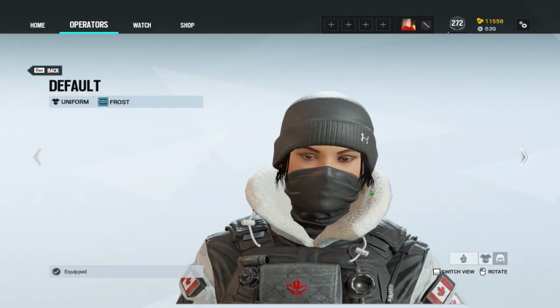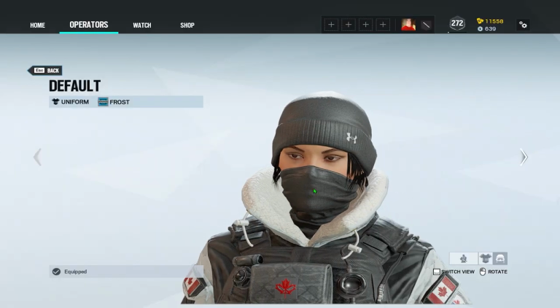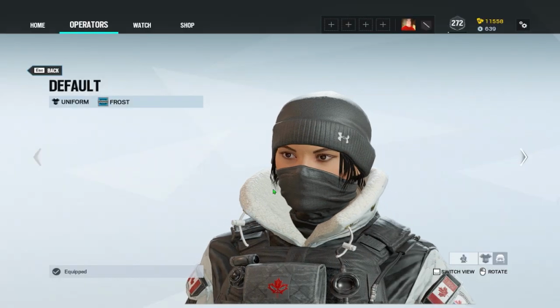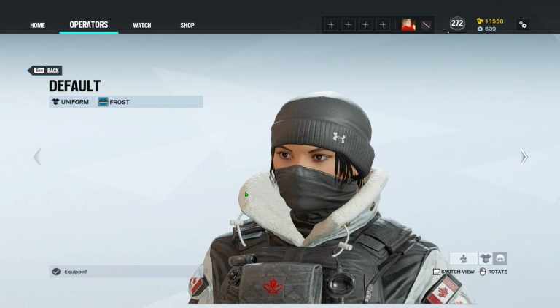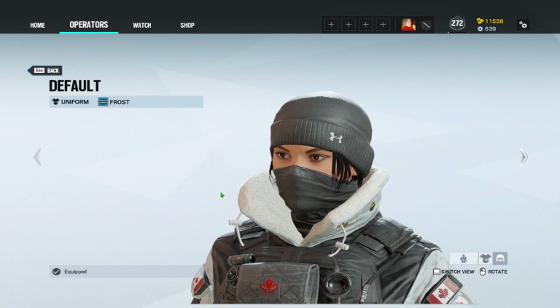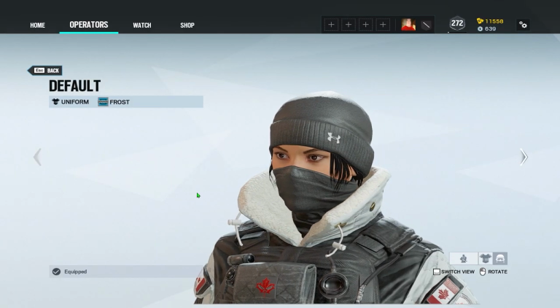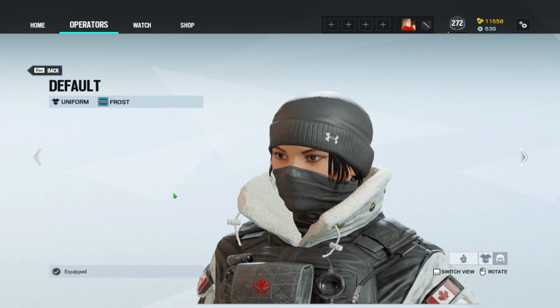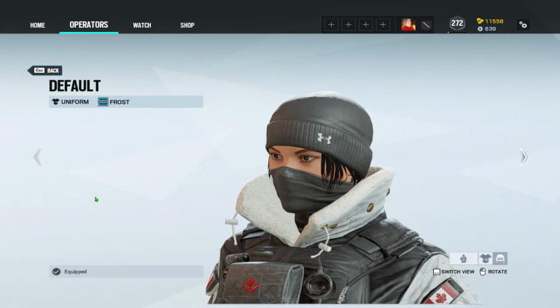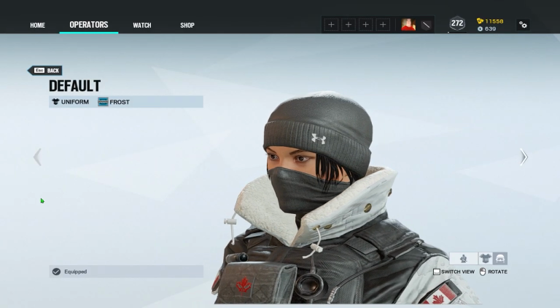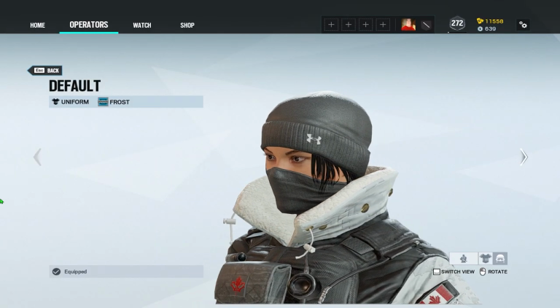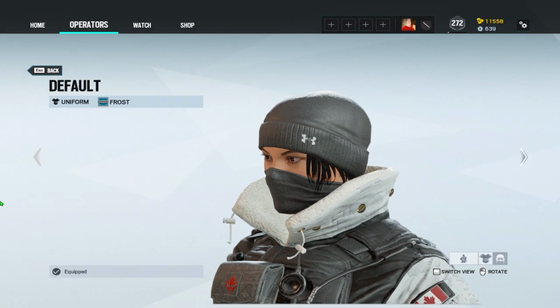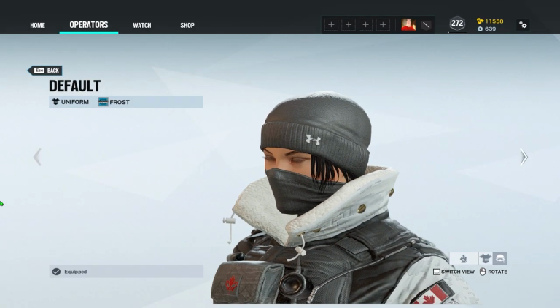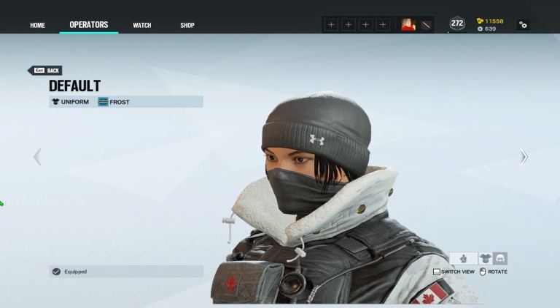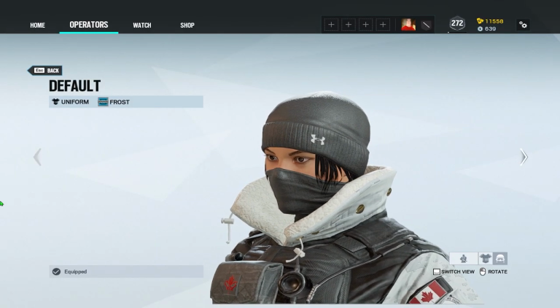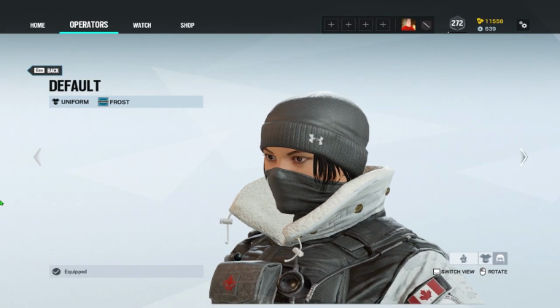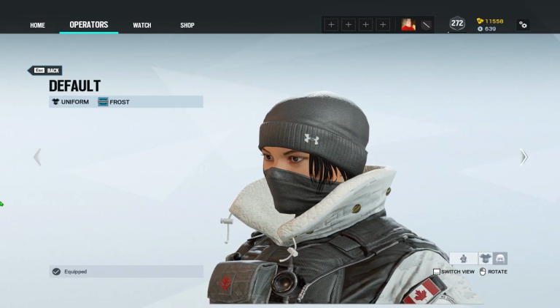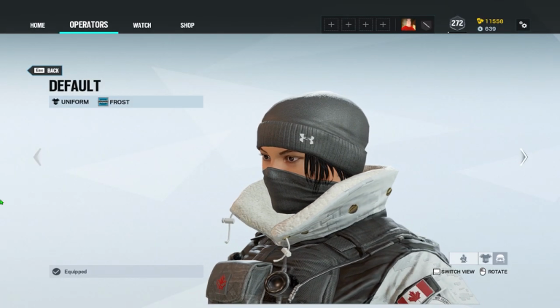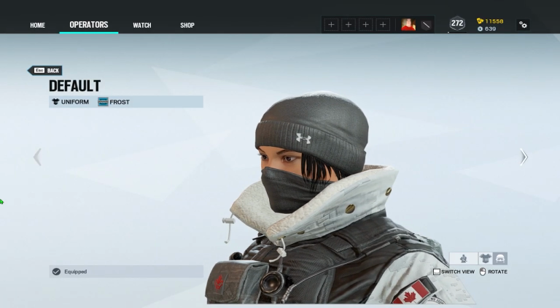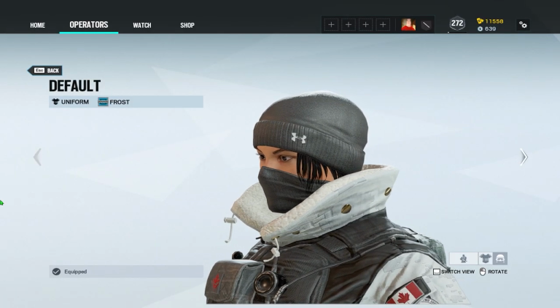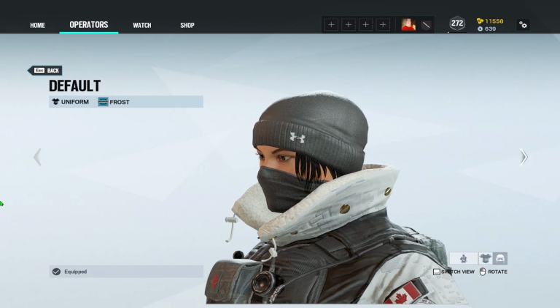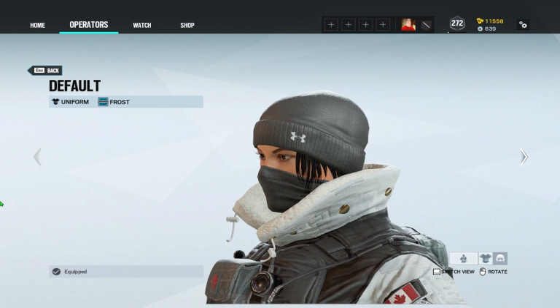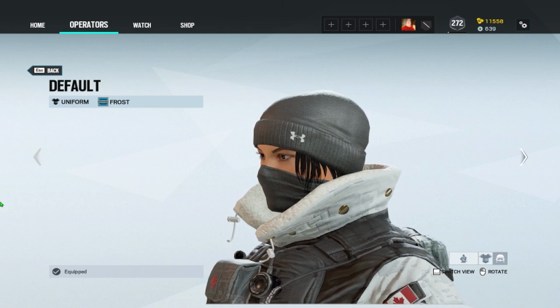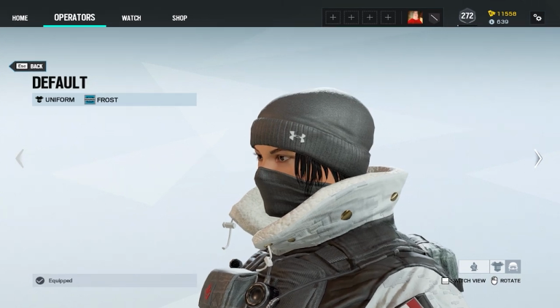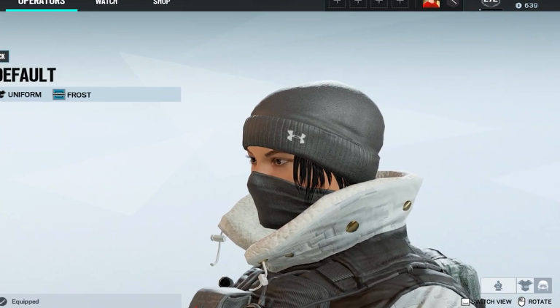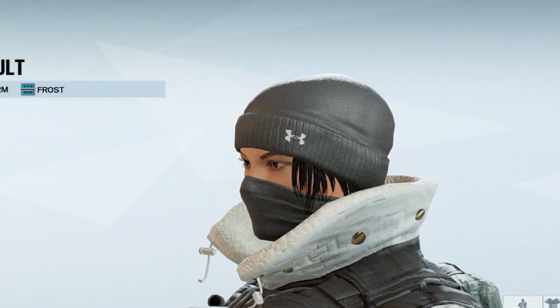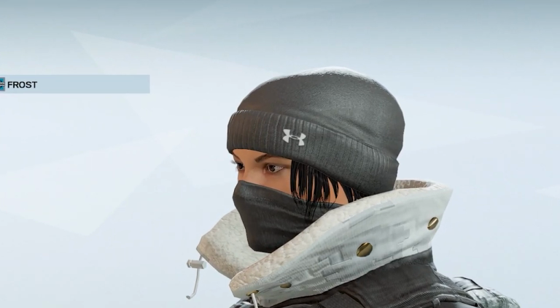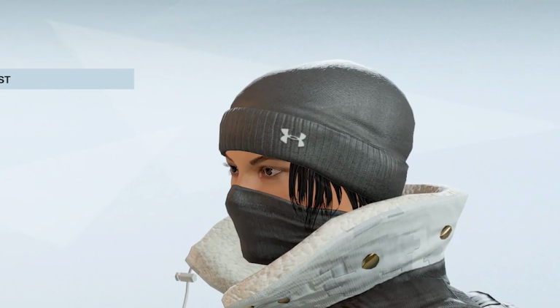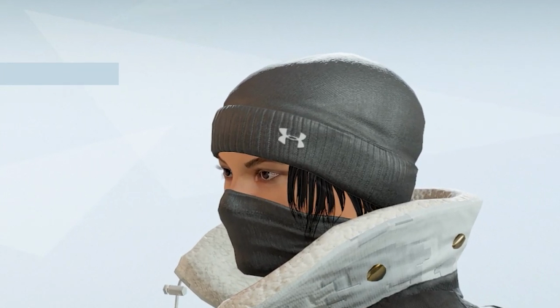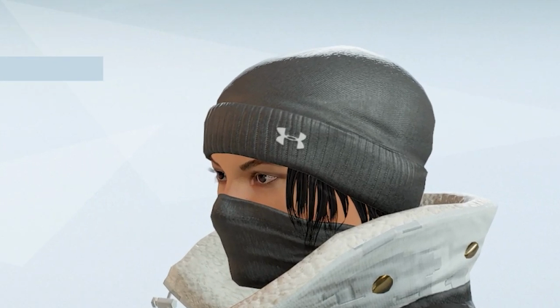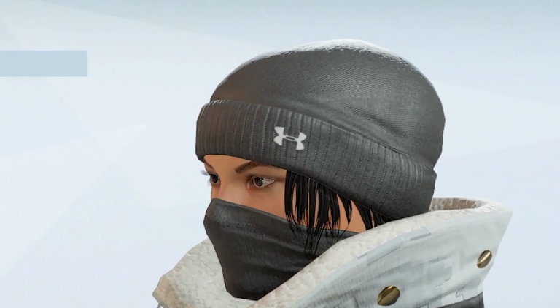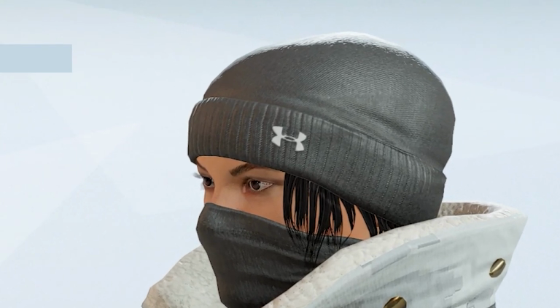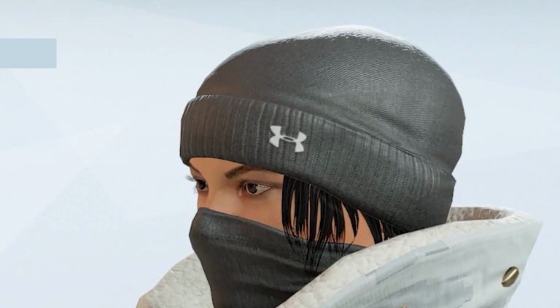On the Operator Frost, if you look at her default outfit and headgear, you can see a very familiar logo — the logo of the sports brand Under Armour.